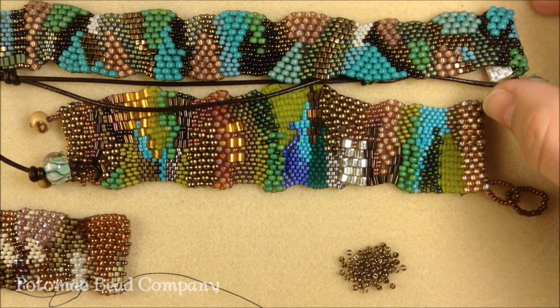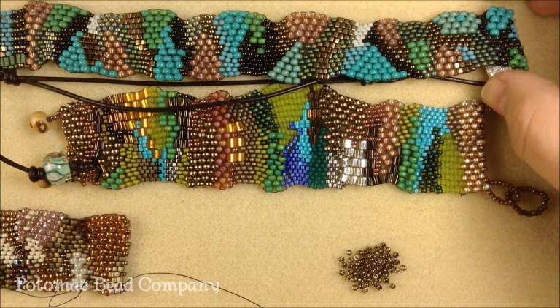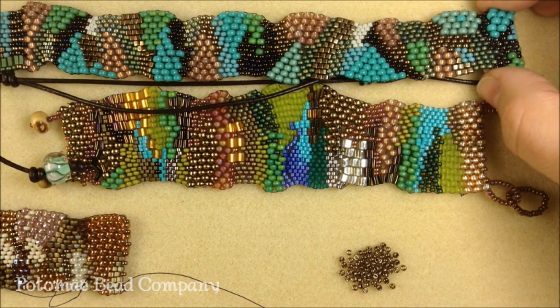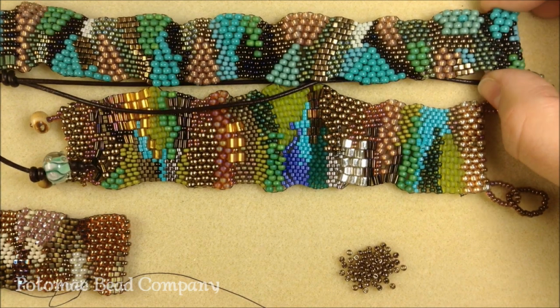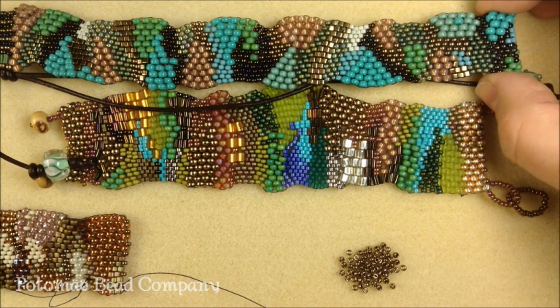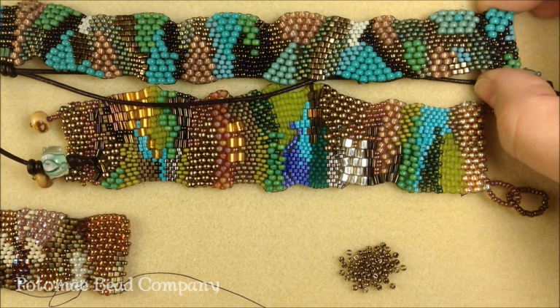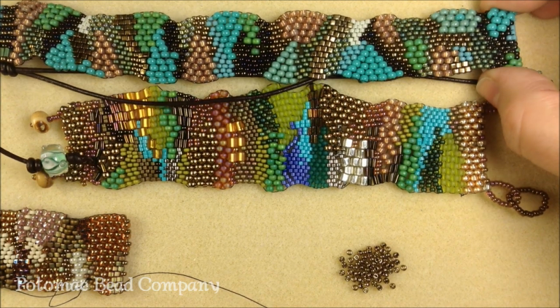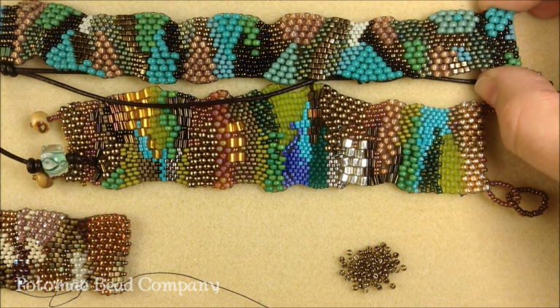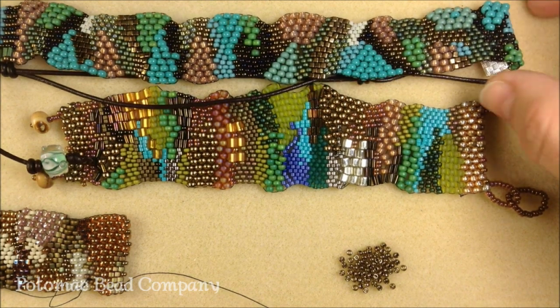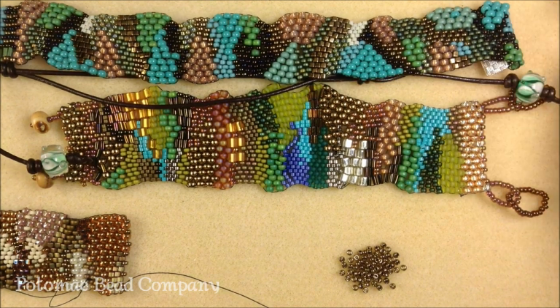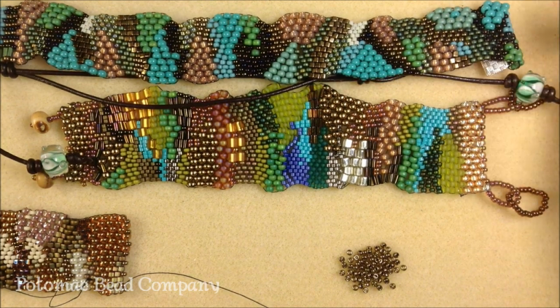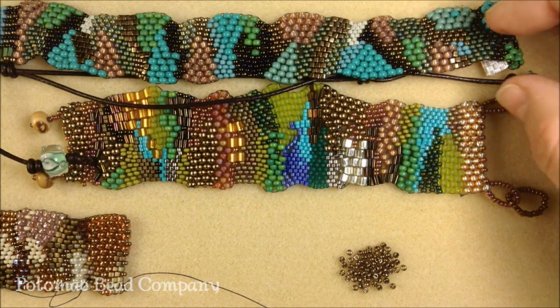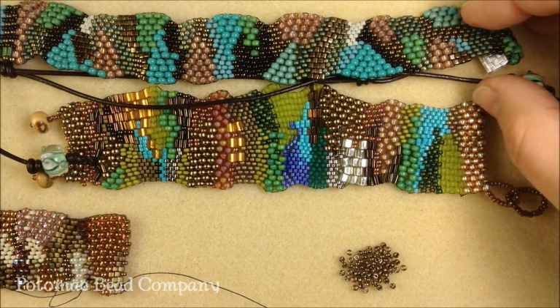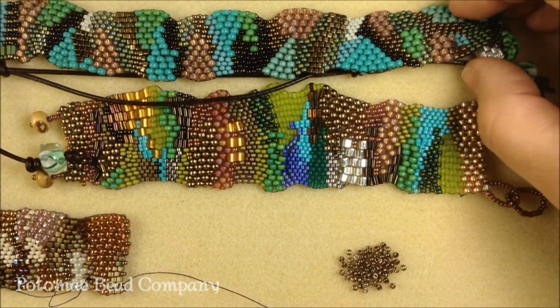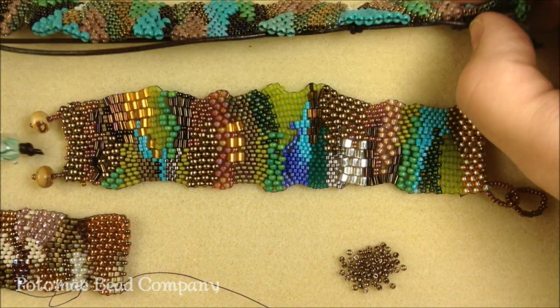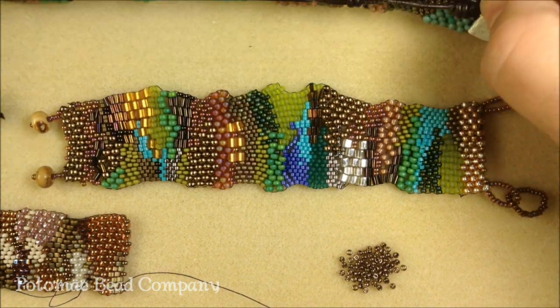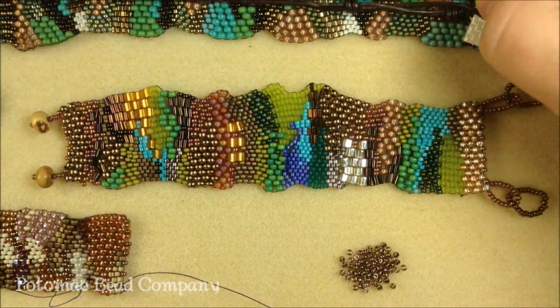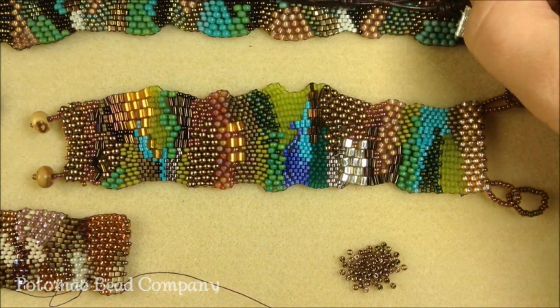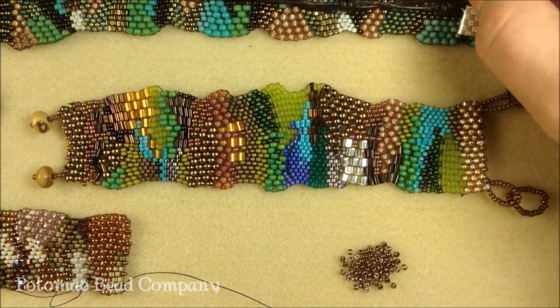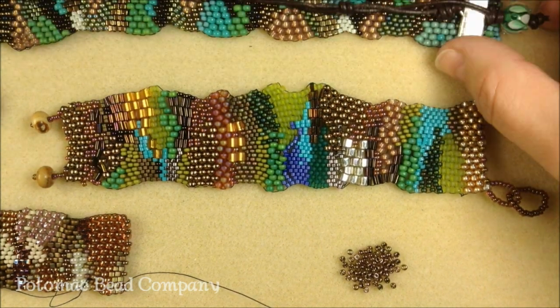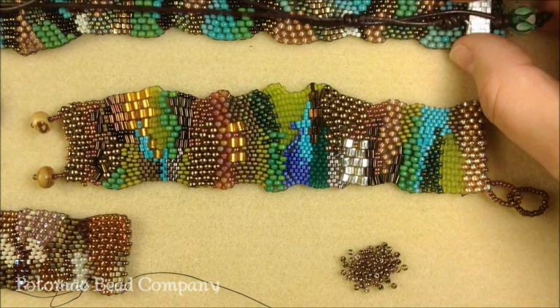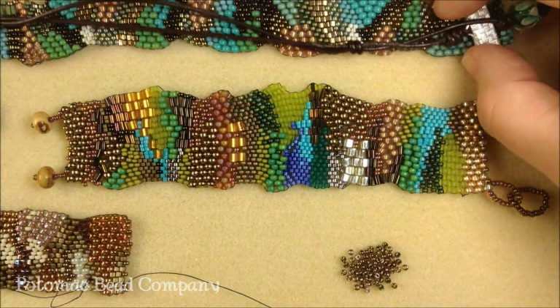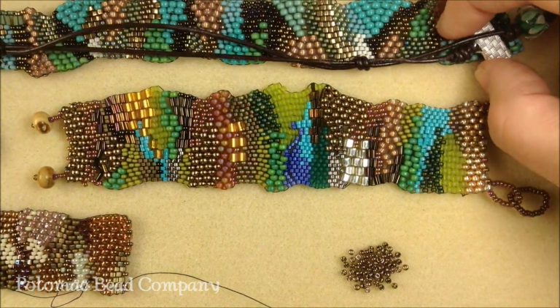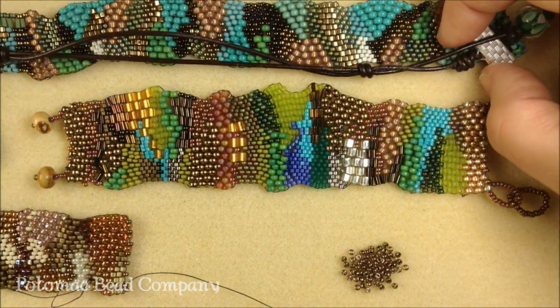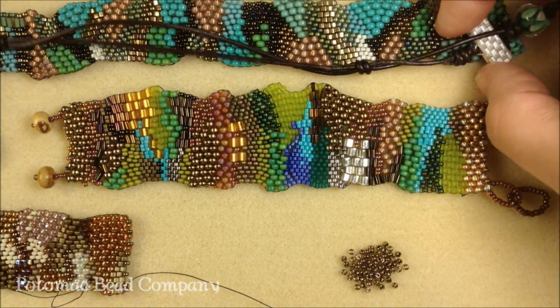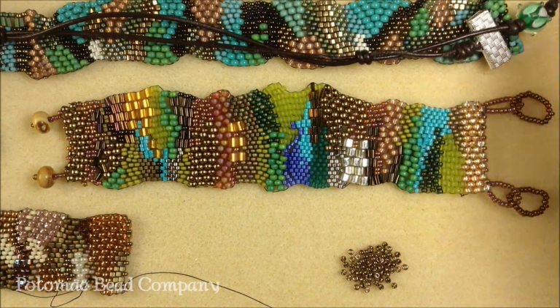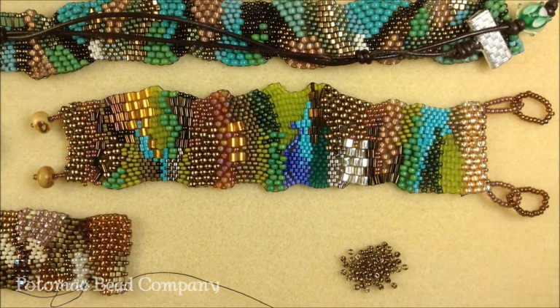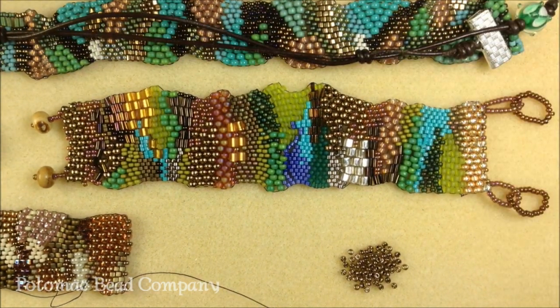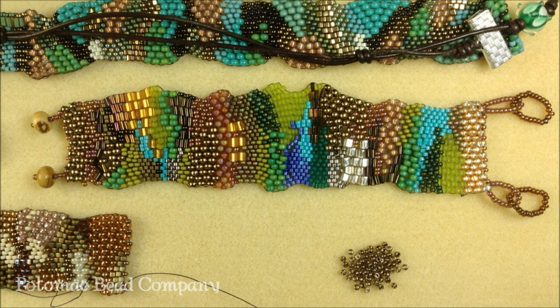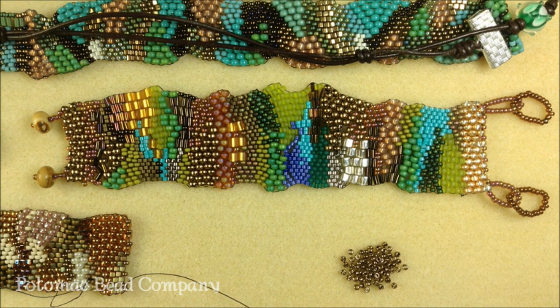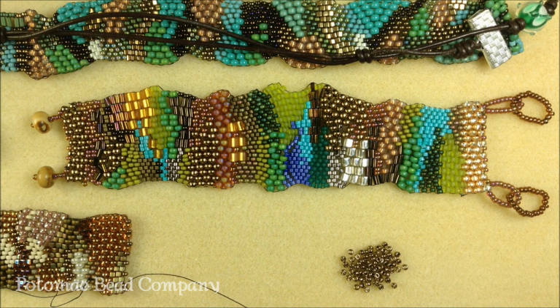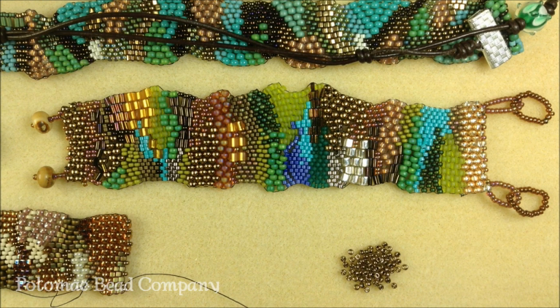I will make about a 10-inch strip of free-form peyote and then just tie it onto leather so that you can loop it around your head.